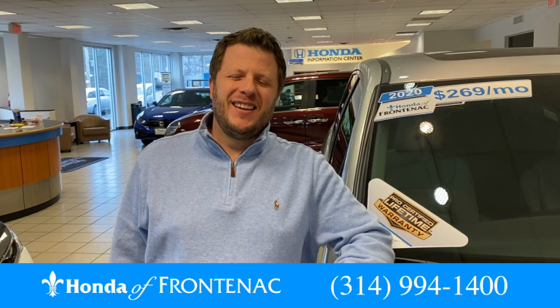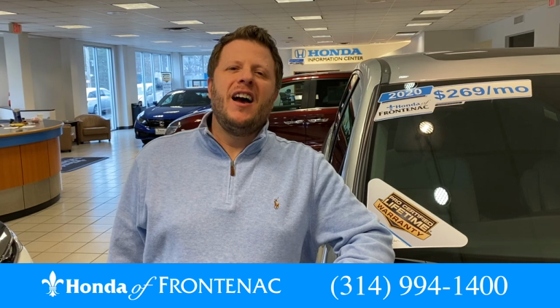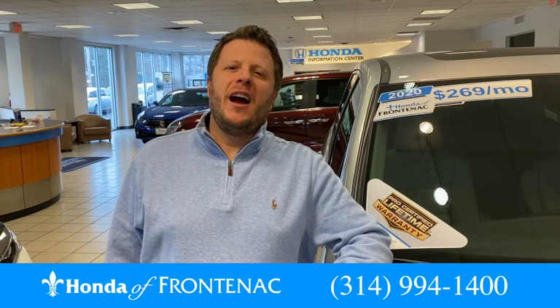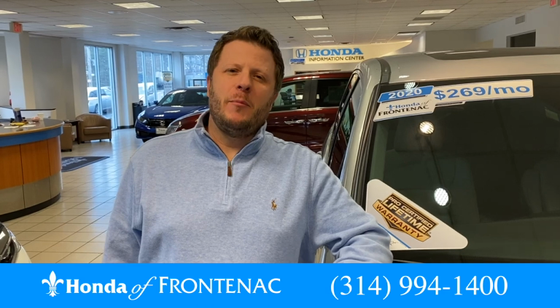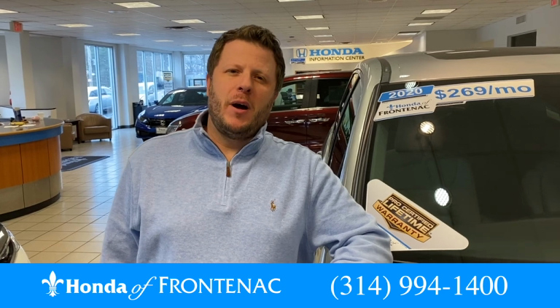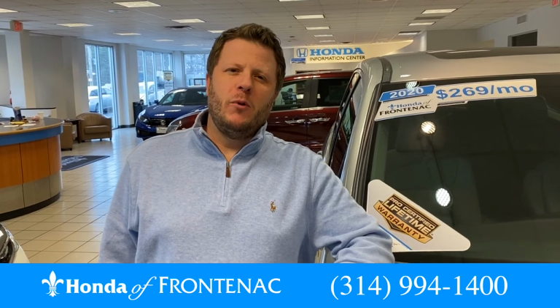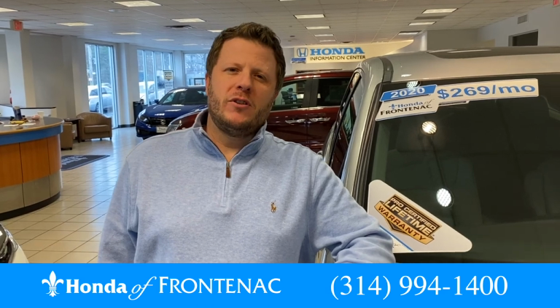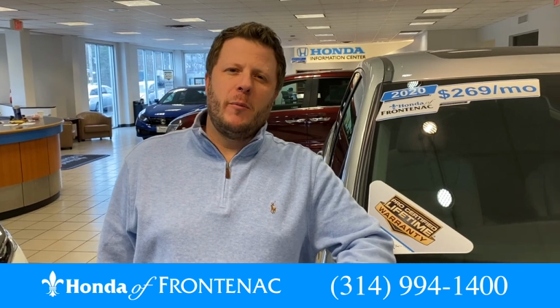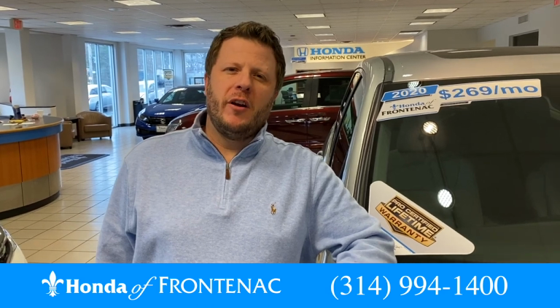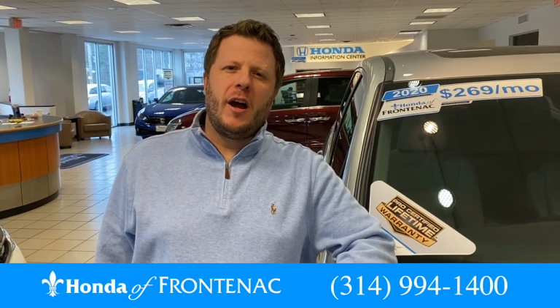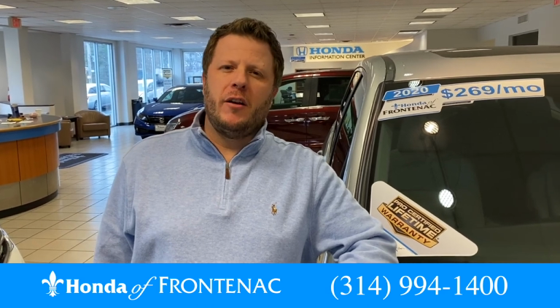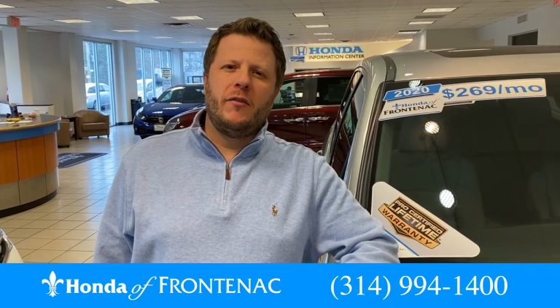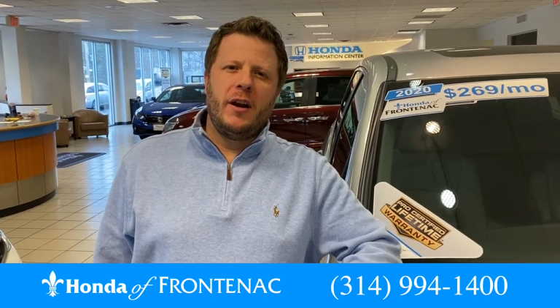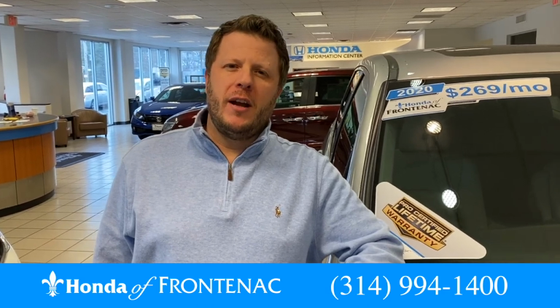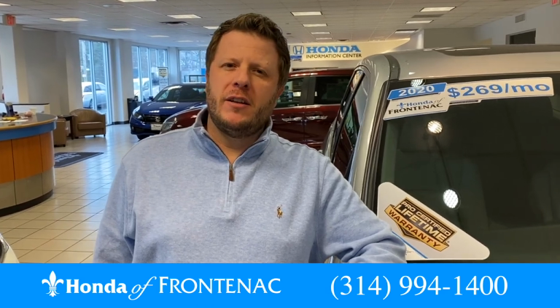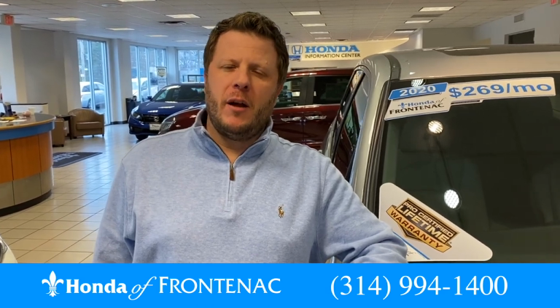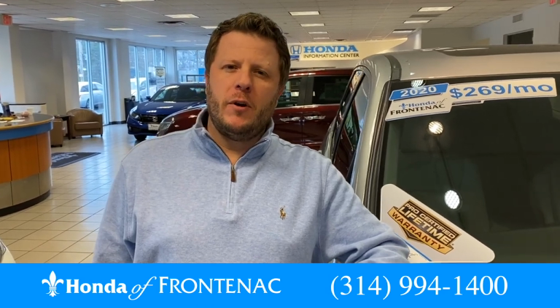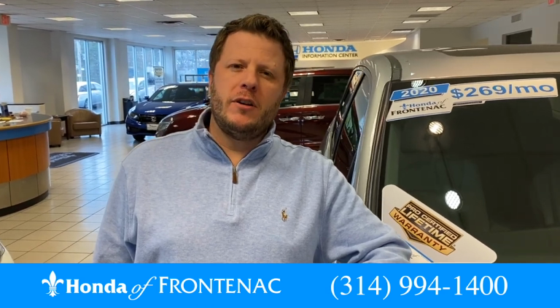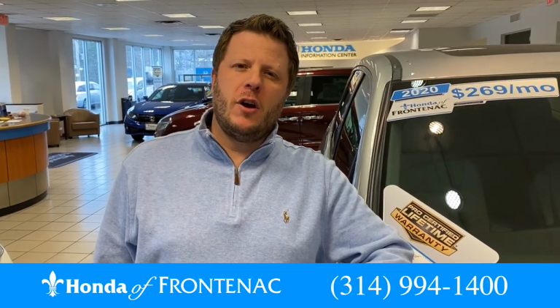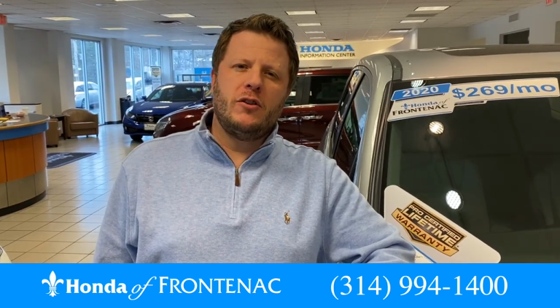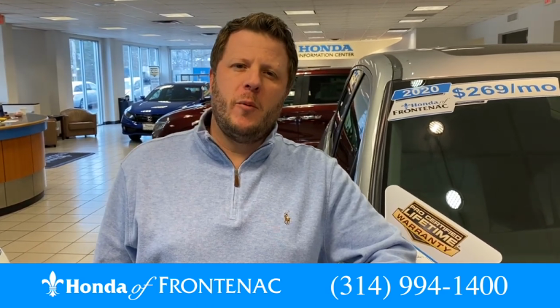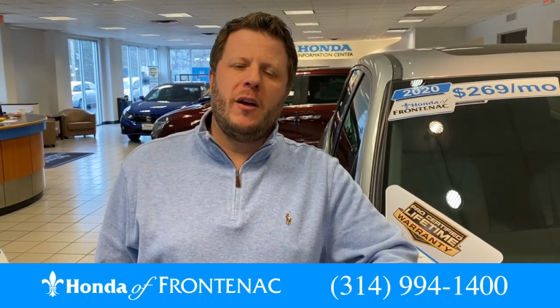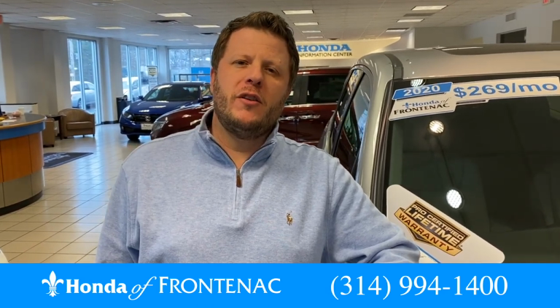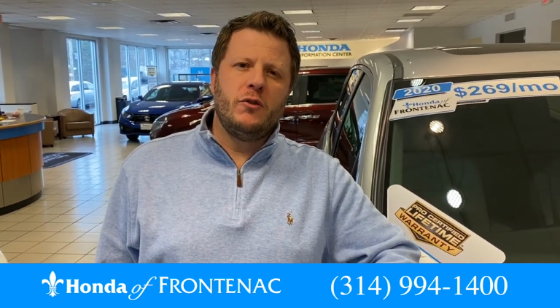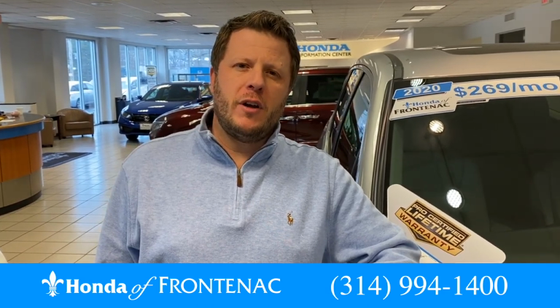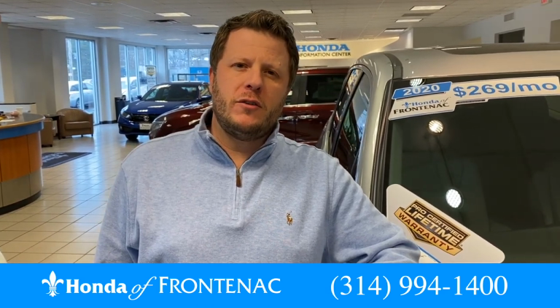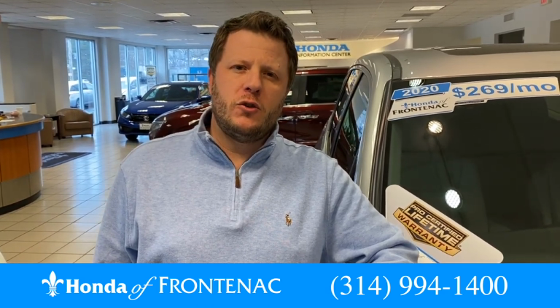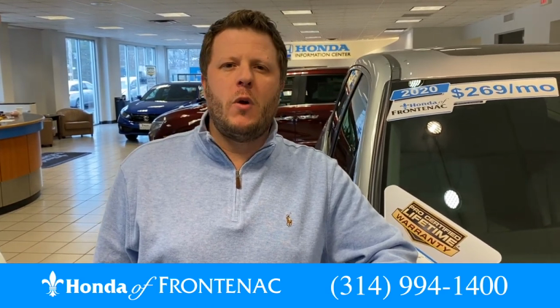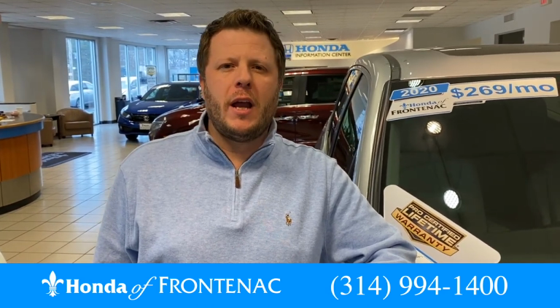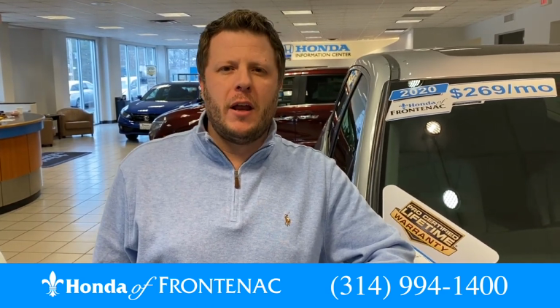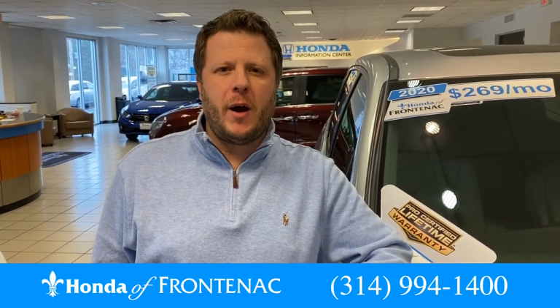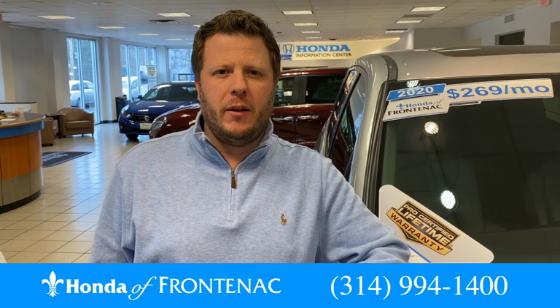Hi, I'm Bob Wilson. I'm here at Honda Frontenac. Today I wanted to talk to you about the 2020 Honda Pilot.